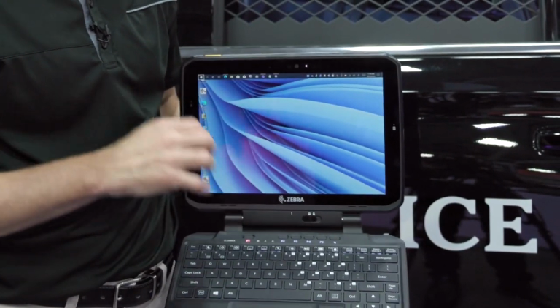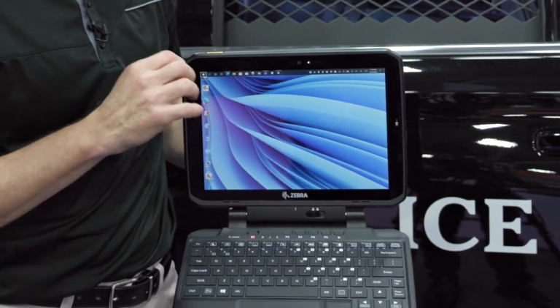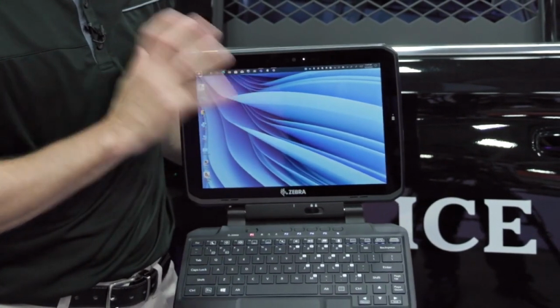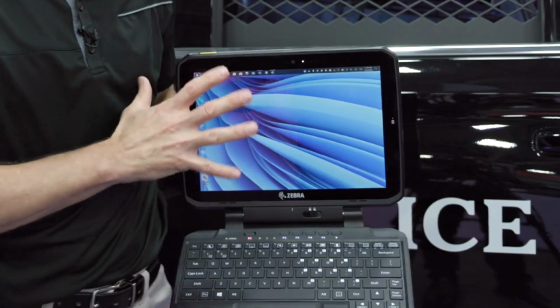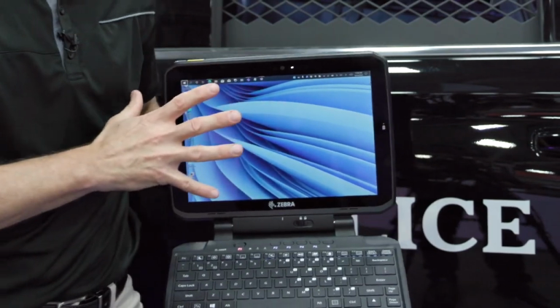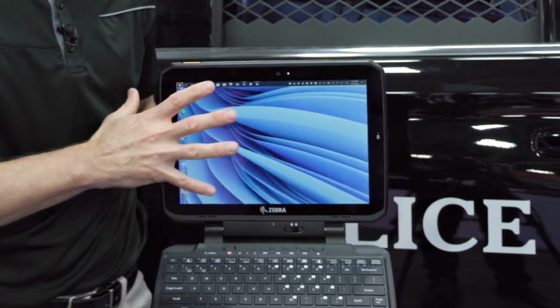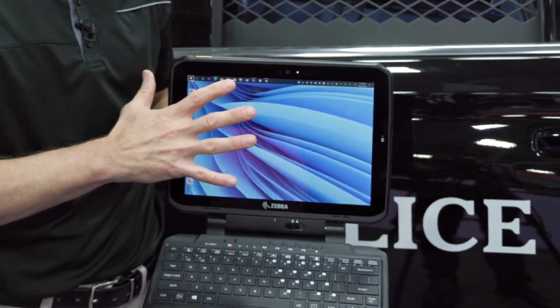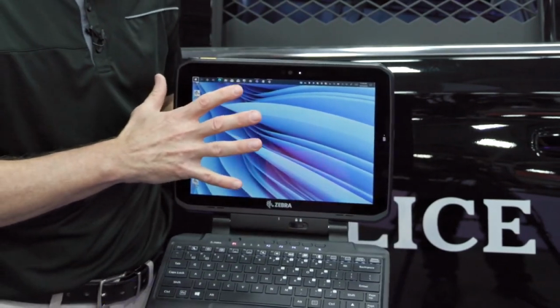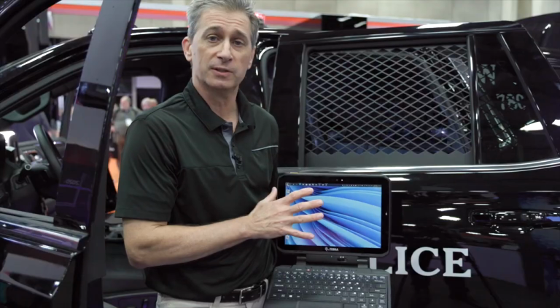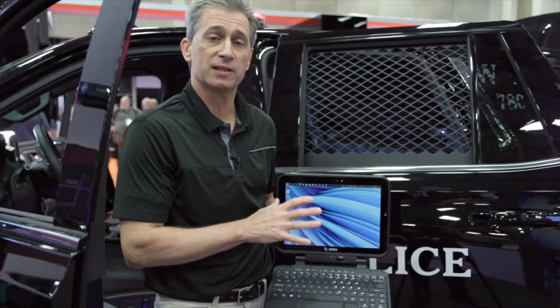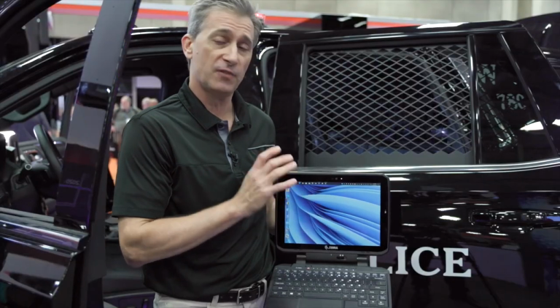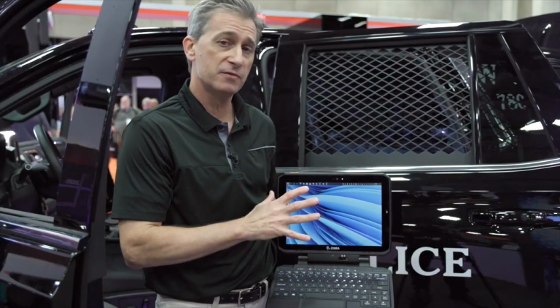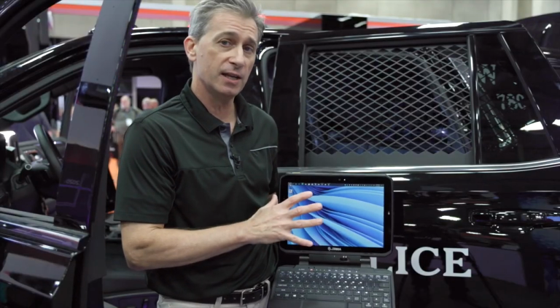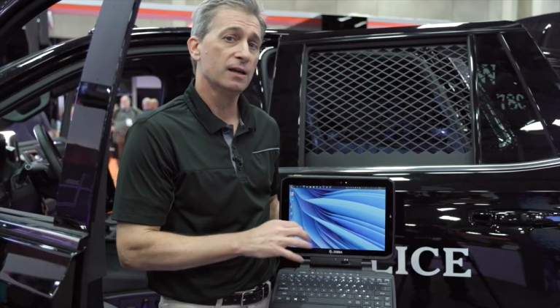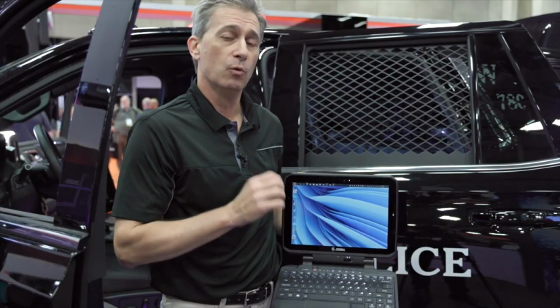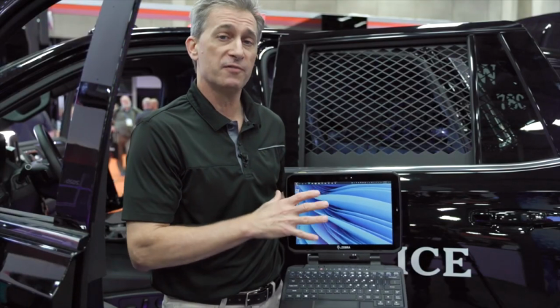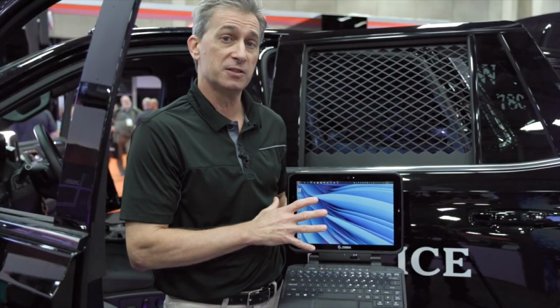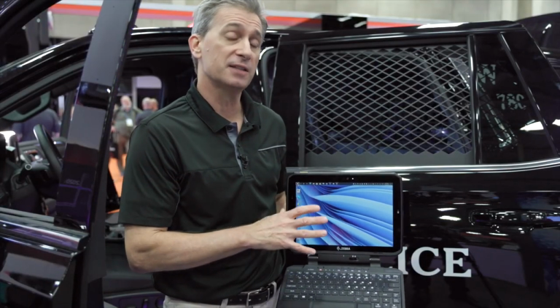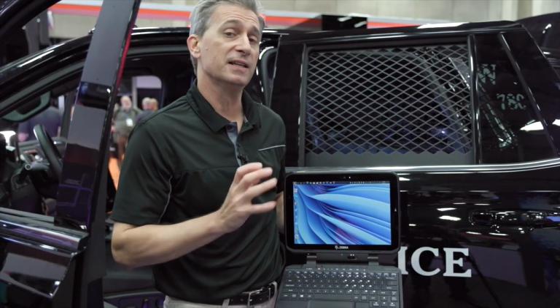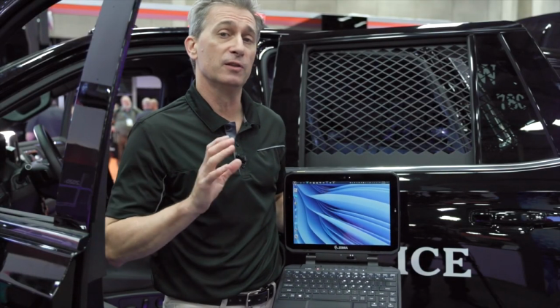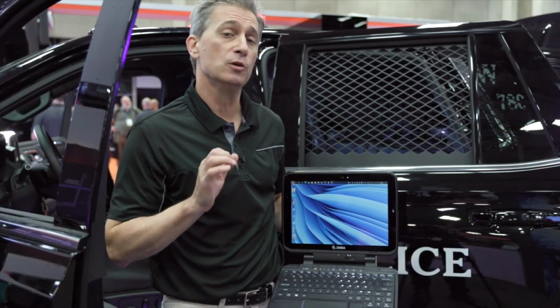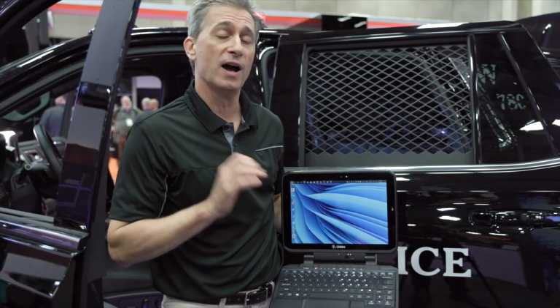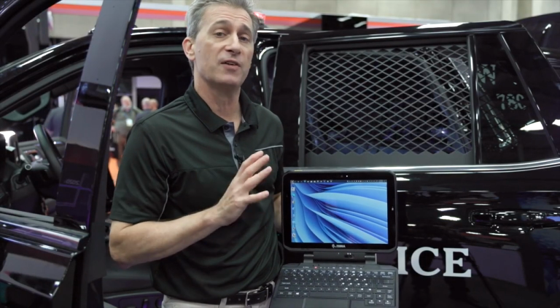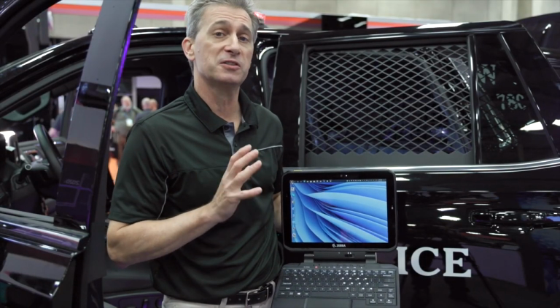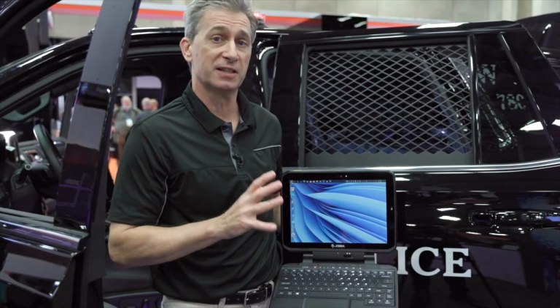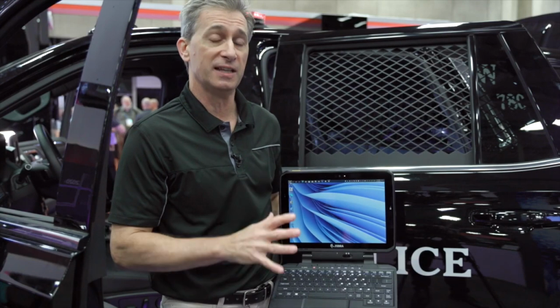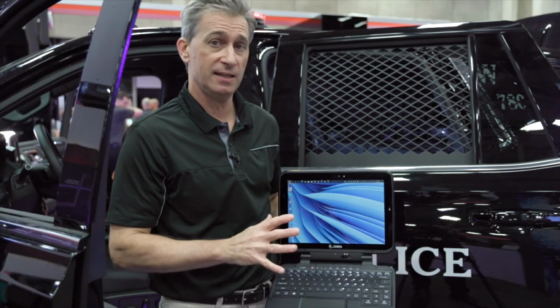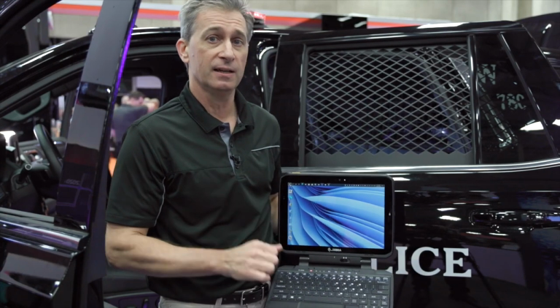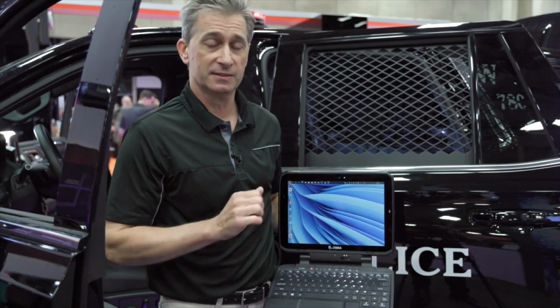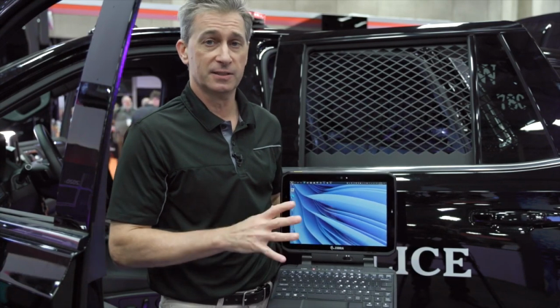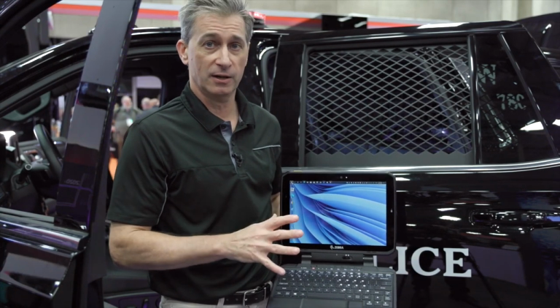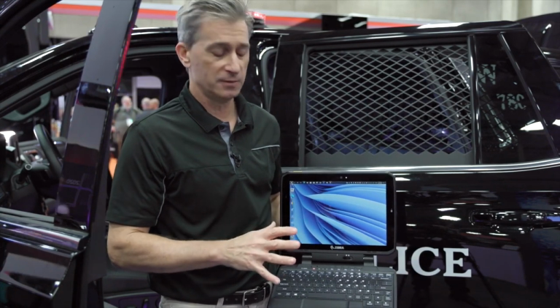It's a communications powerhouse. It has 5G, Wi-Fi 6, and even the new Wi-Fi 6E, 6 gigahertz.